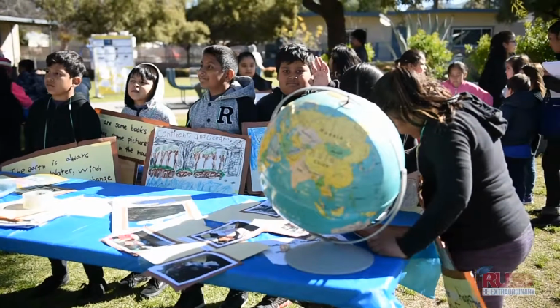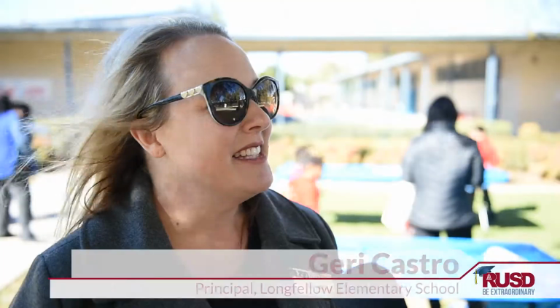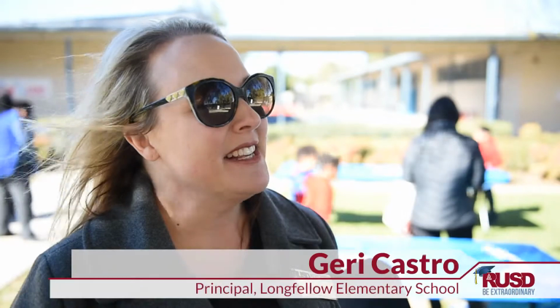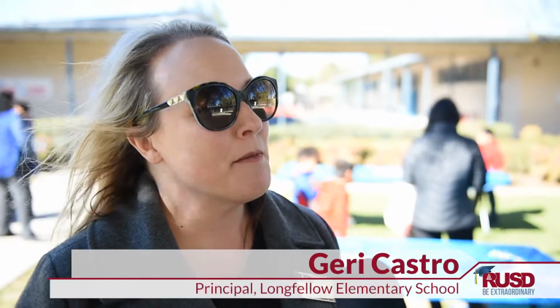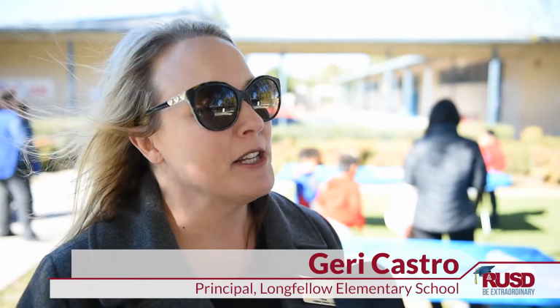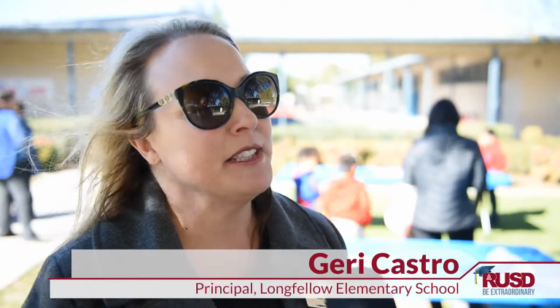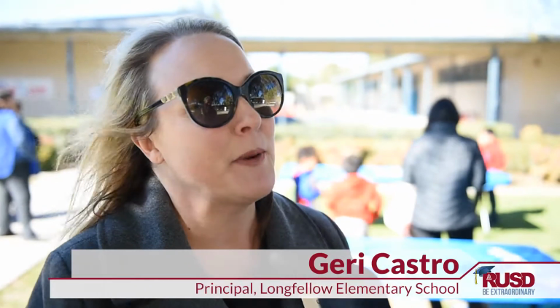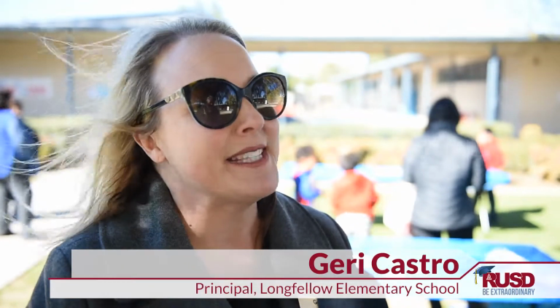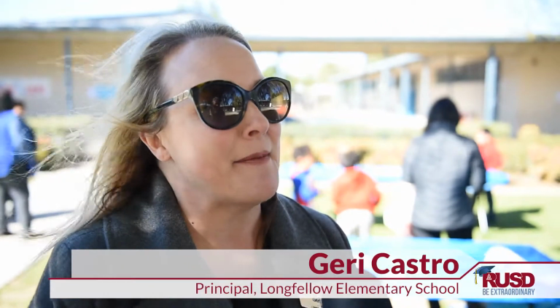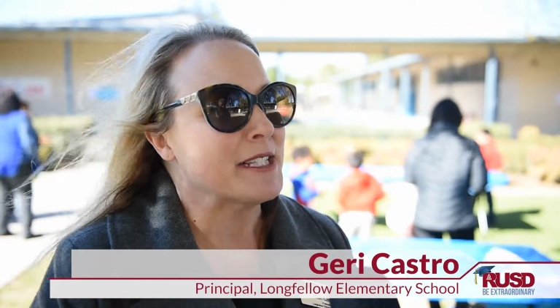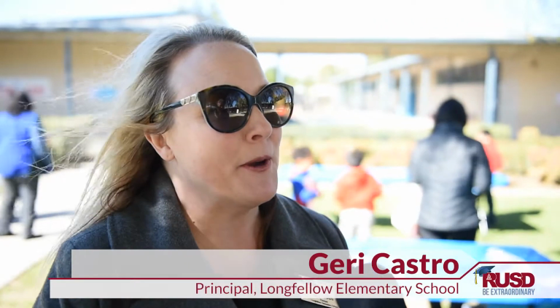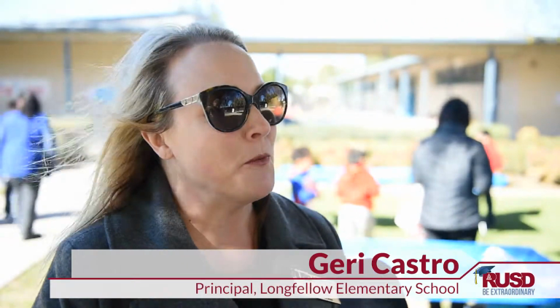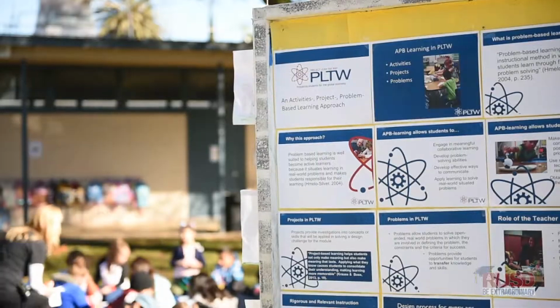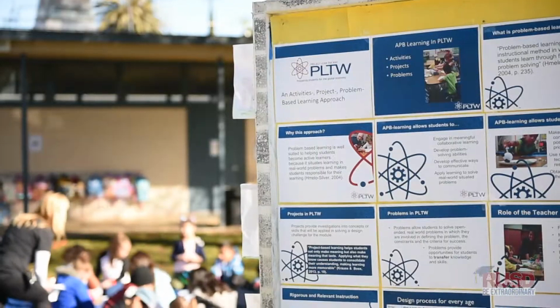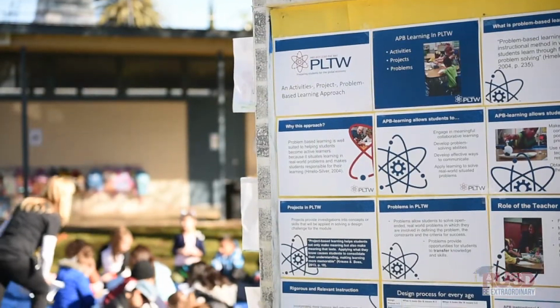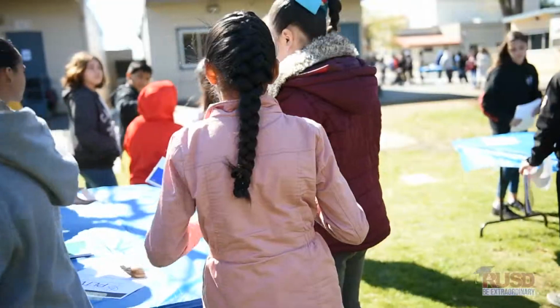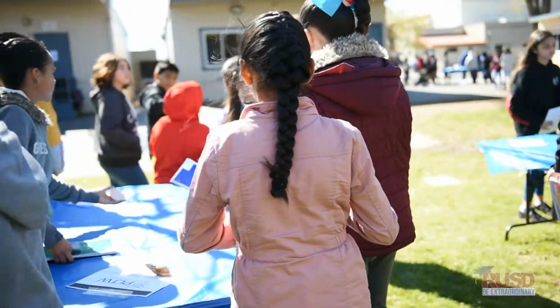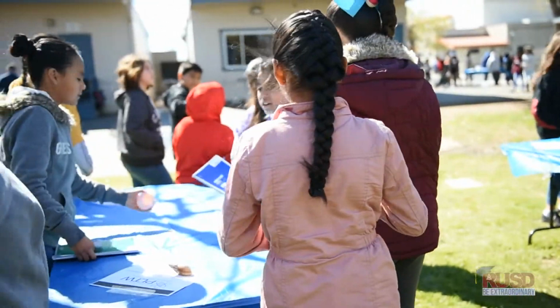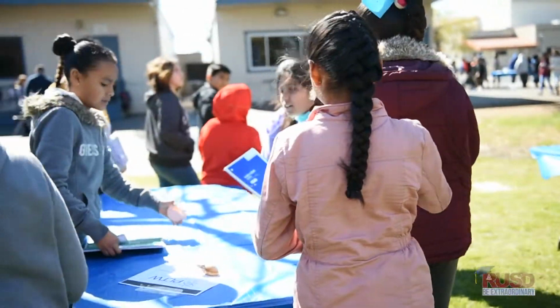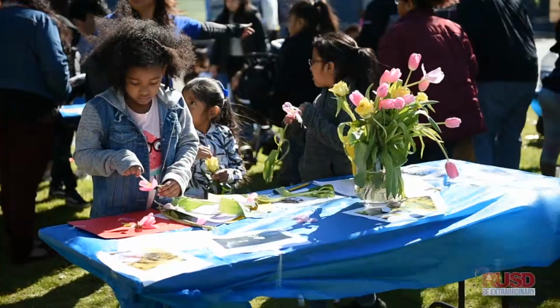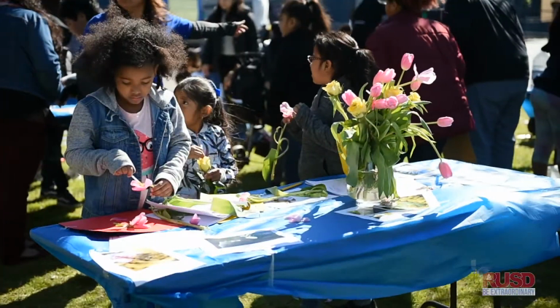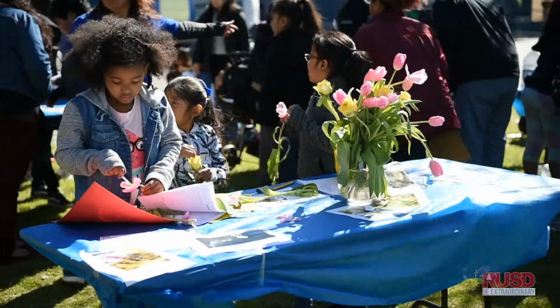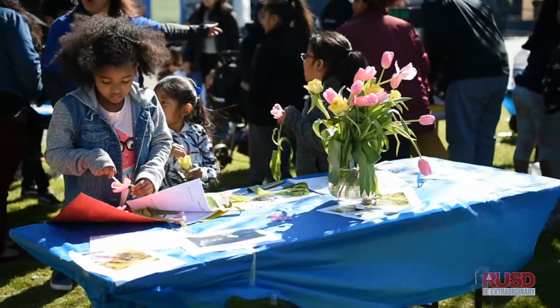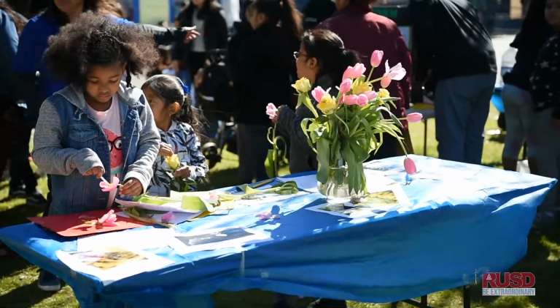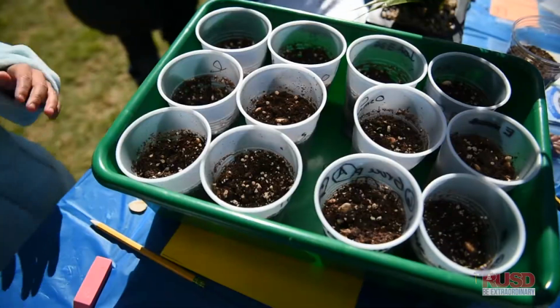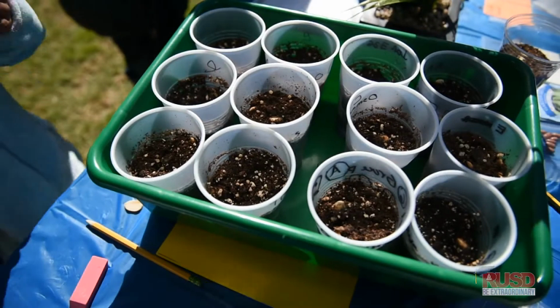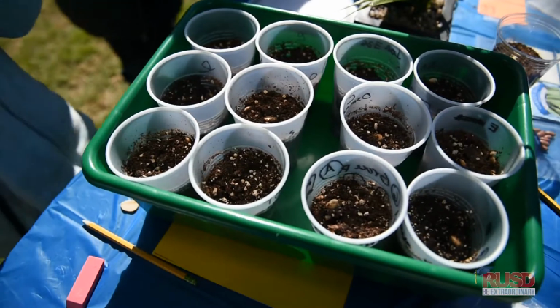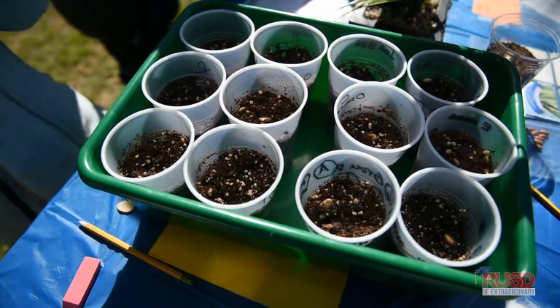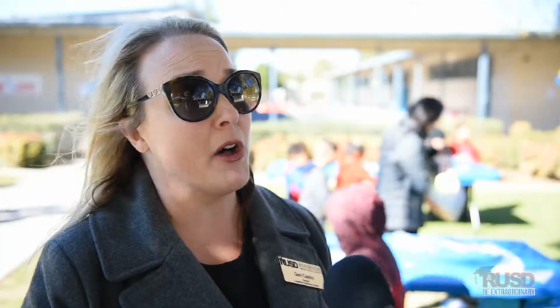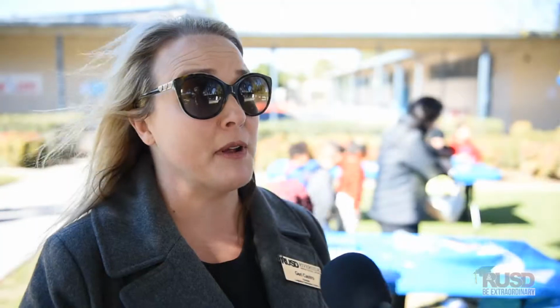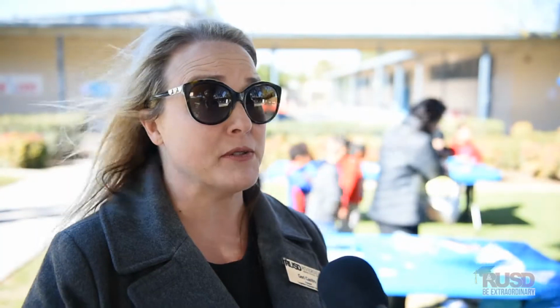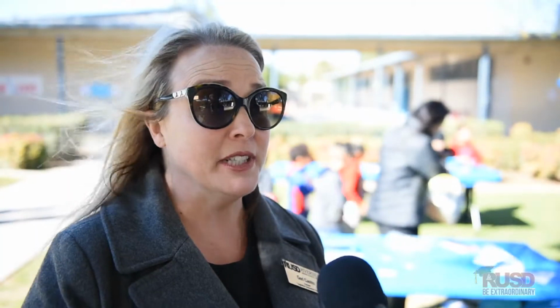Today is our Project Lead the Way STEM Expo where our students are showcasing the different modules they've been utilizing all throughout the school year.